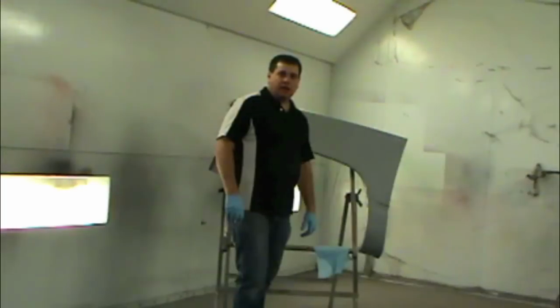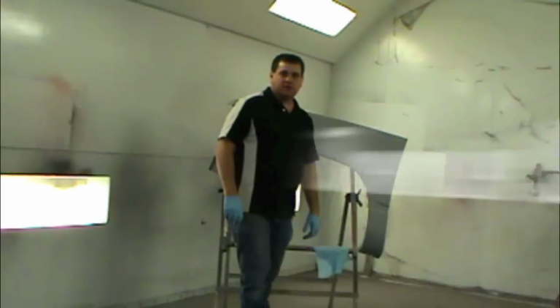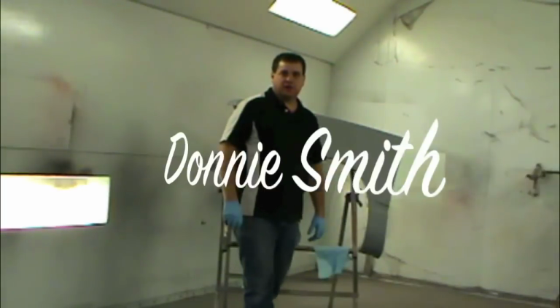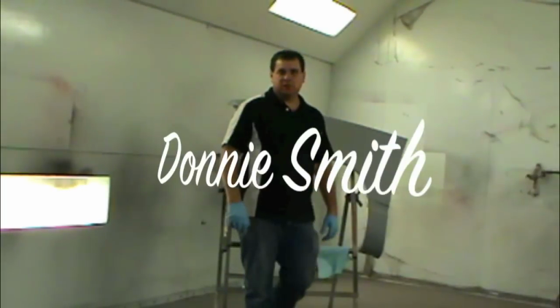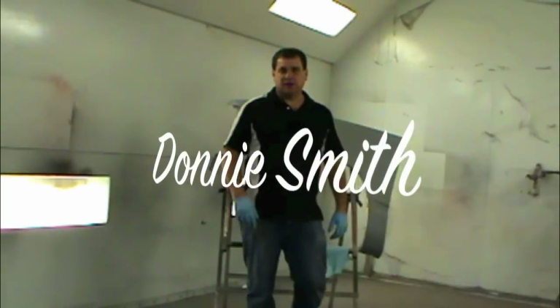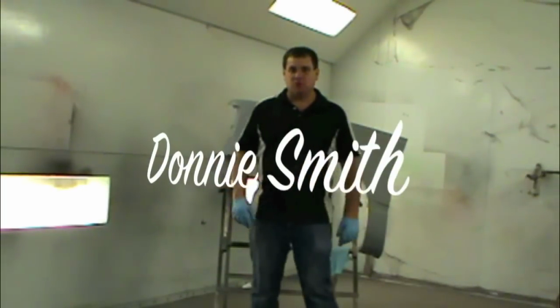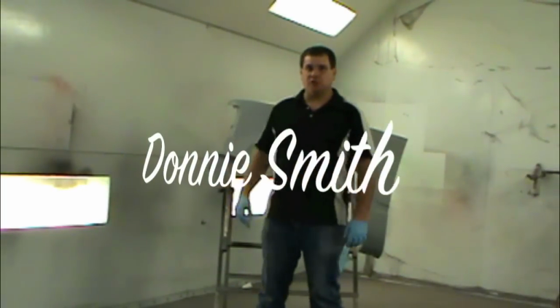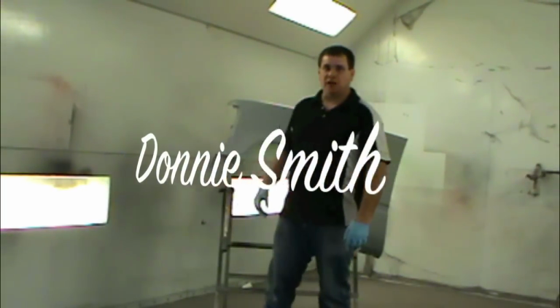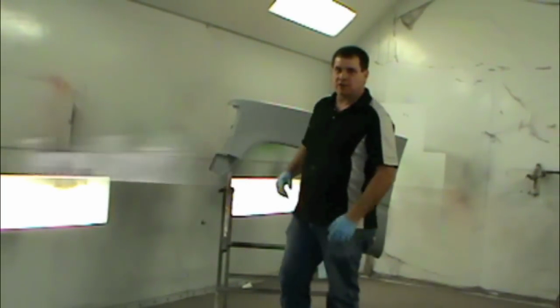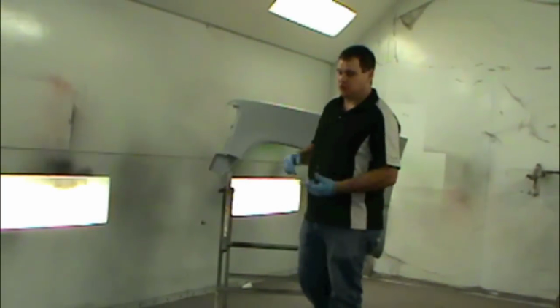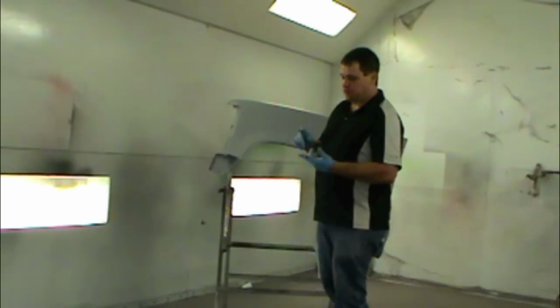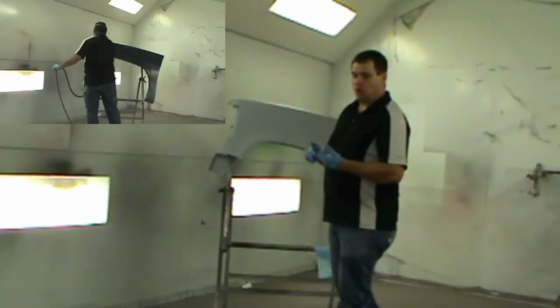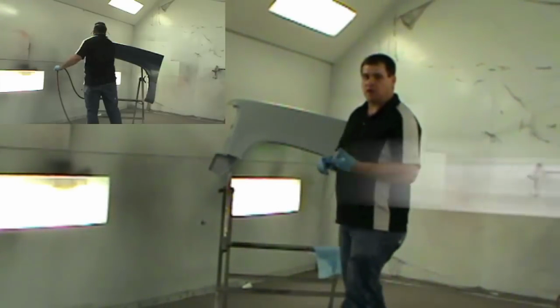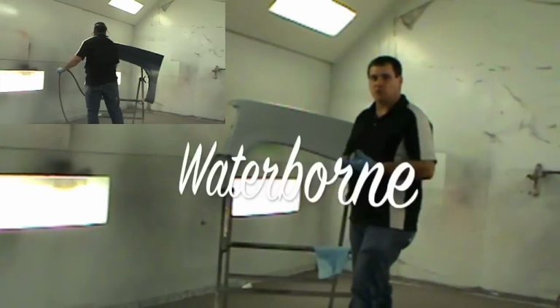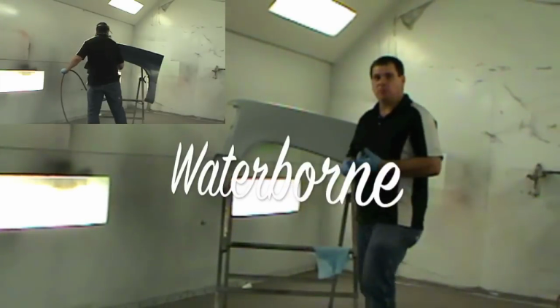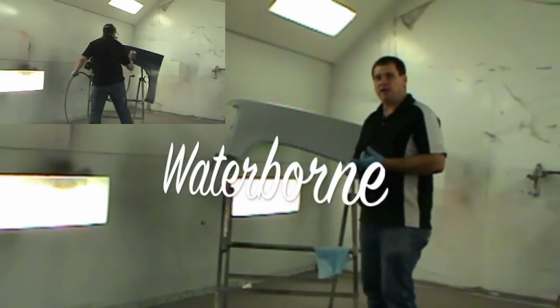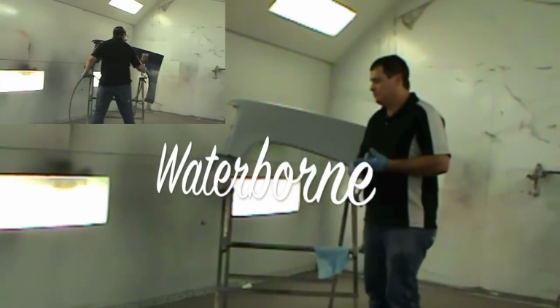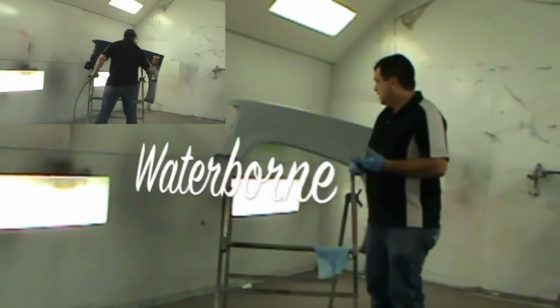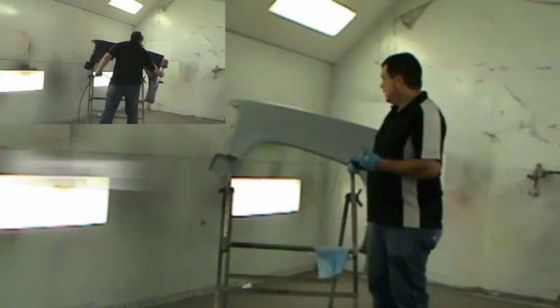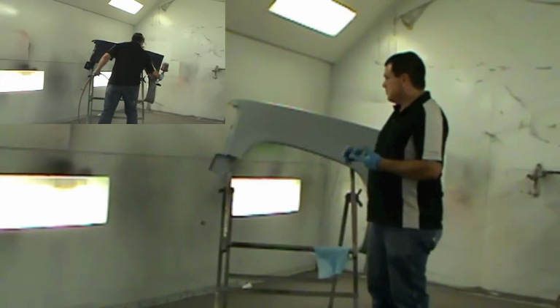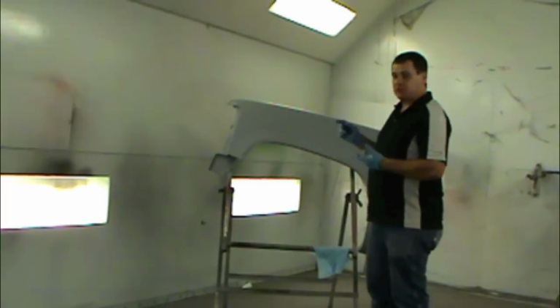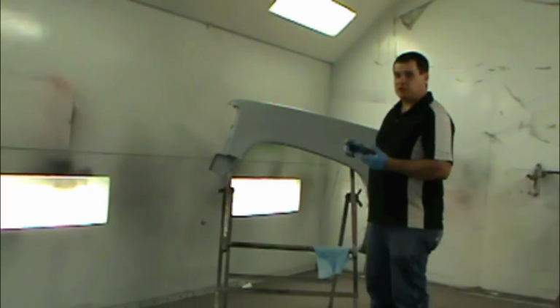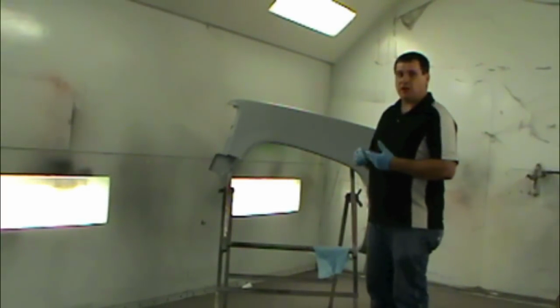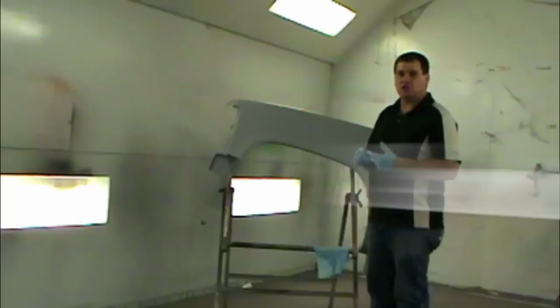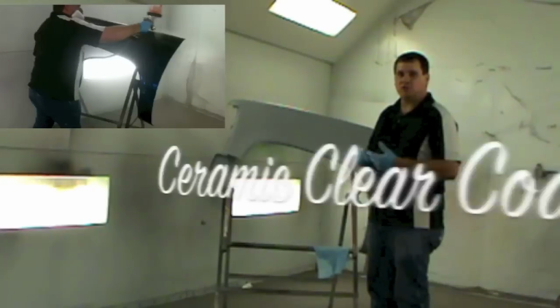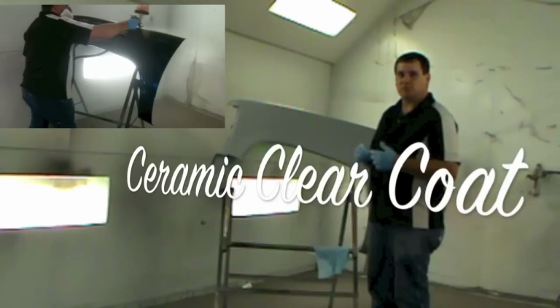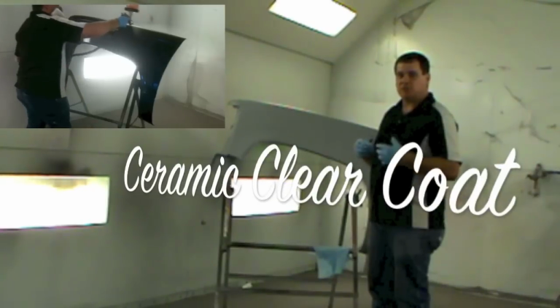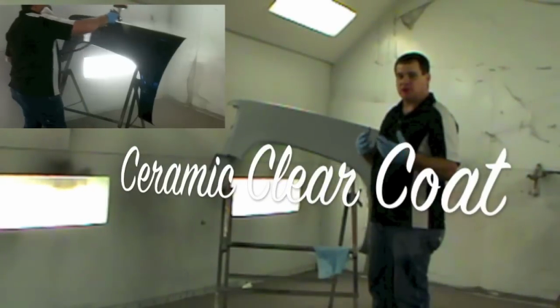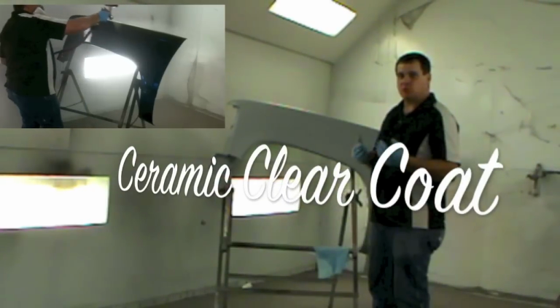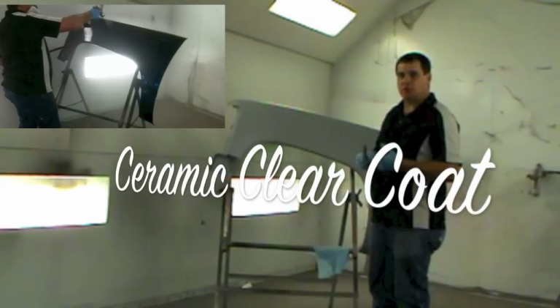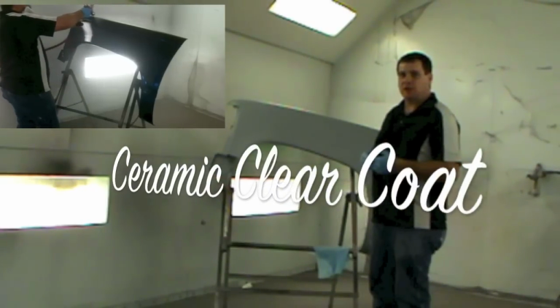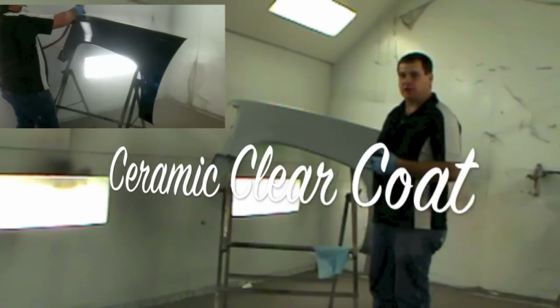Hey, it's Doc Smith. Today I'm going to show you how to shoot some waterborne paint, and I'm also going to show you how to shoot some ceramic clear.